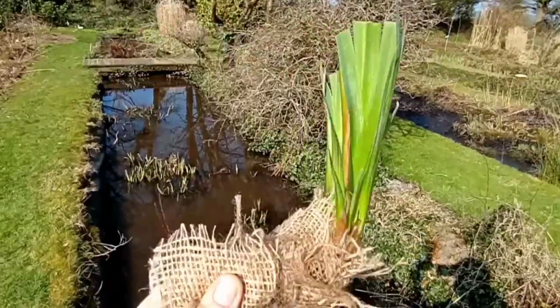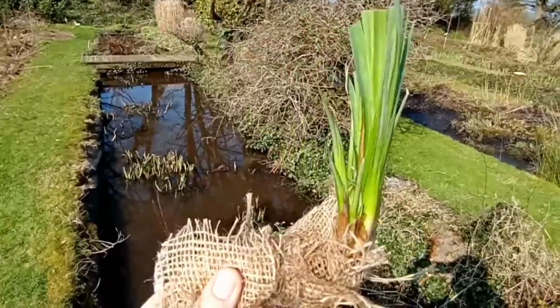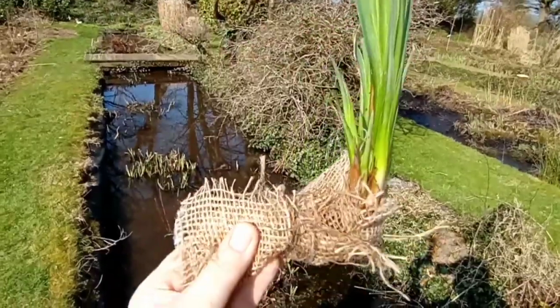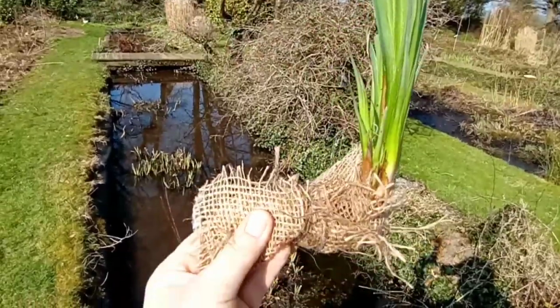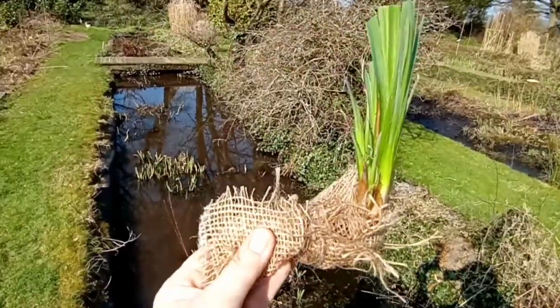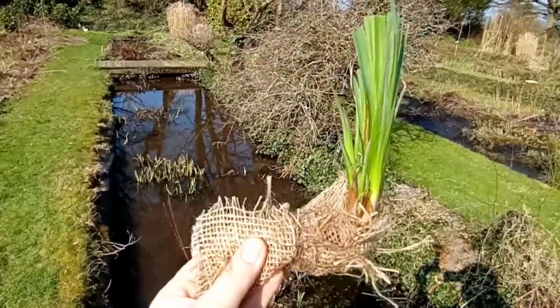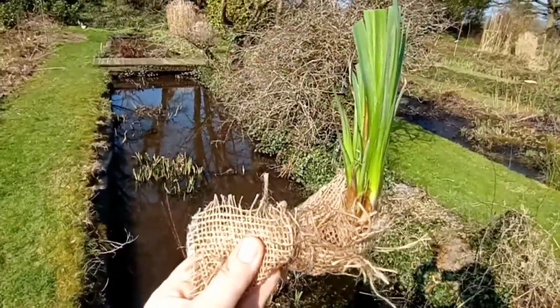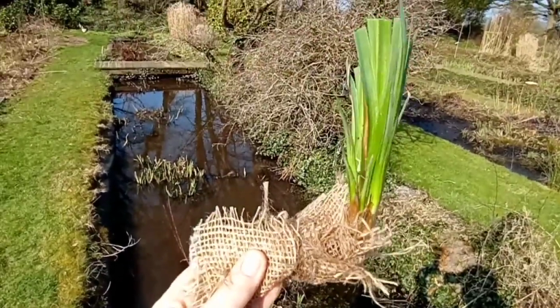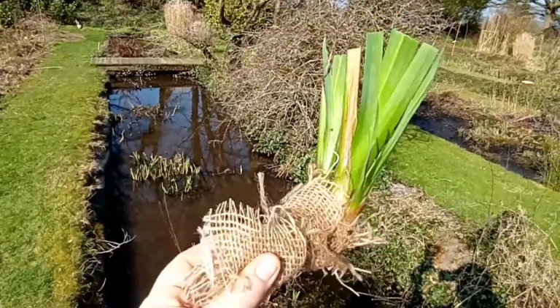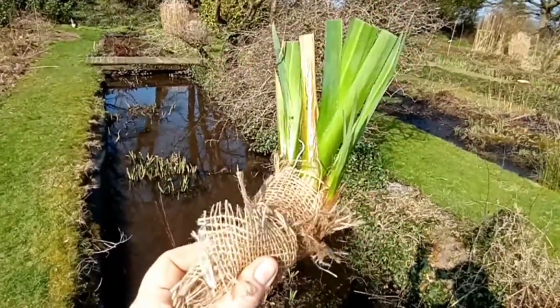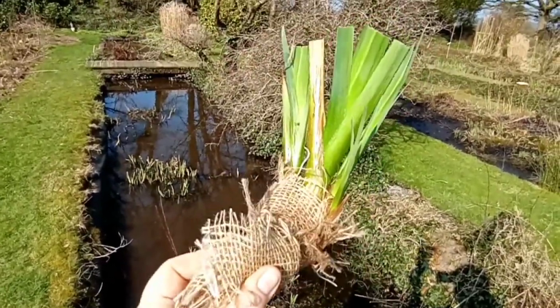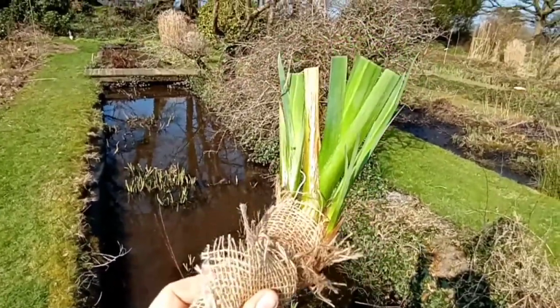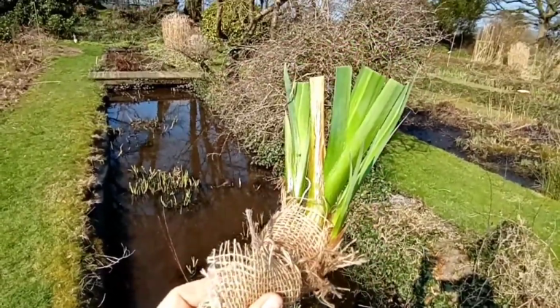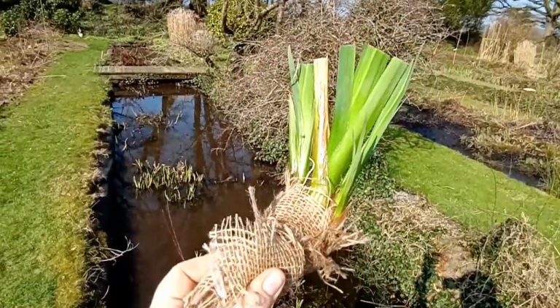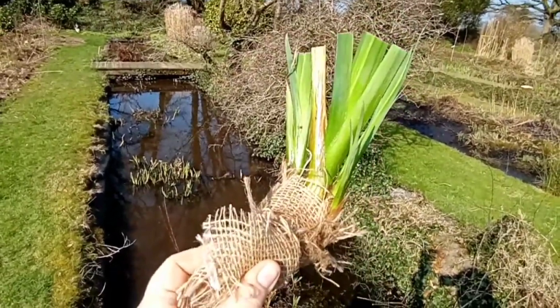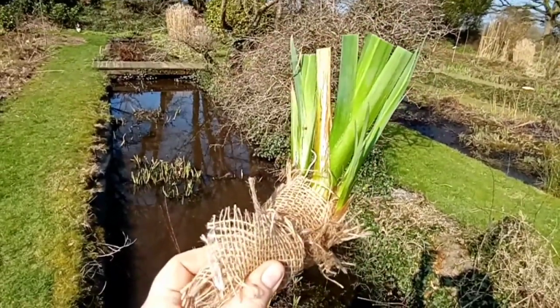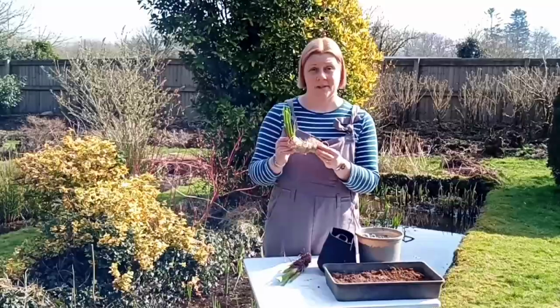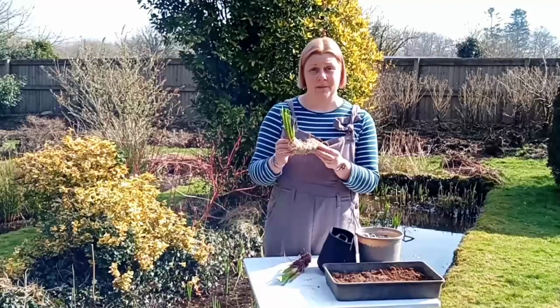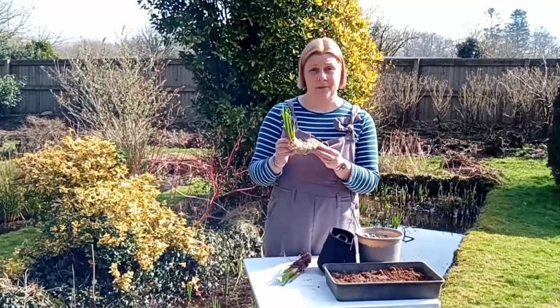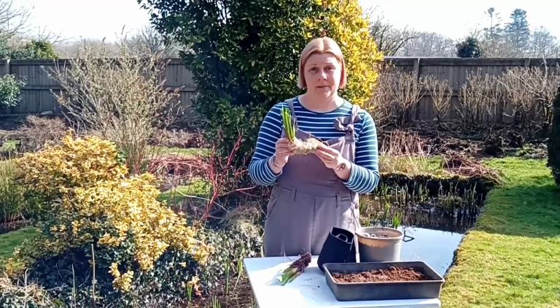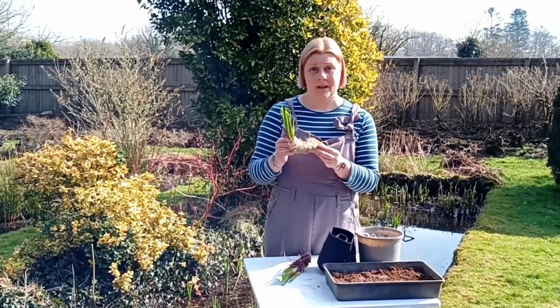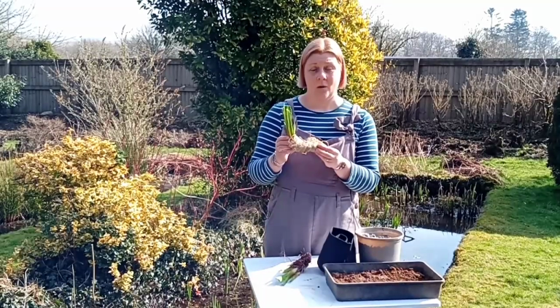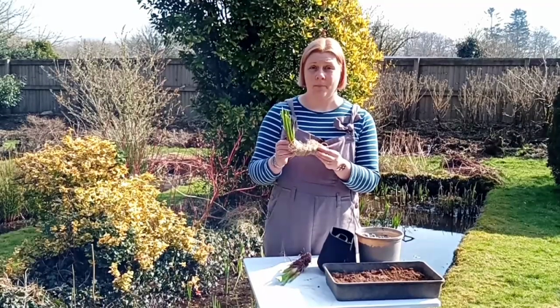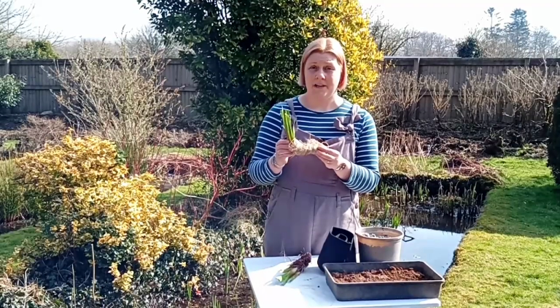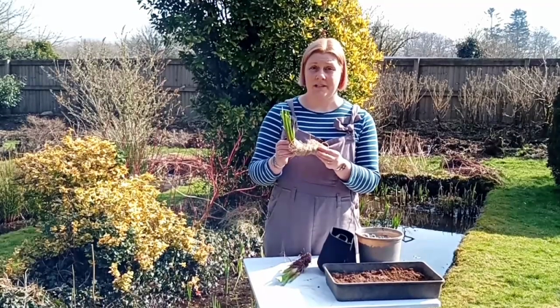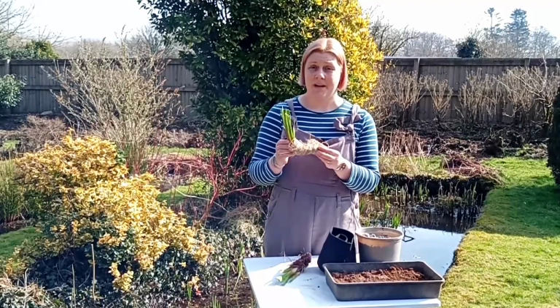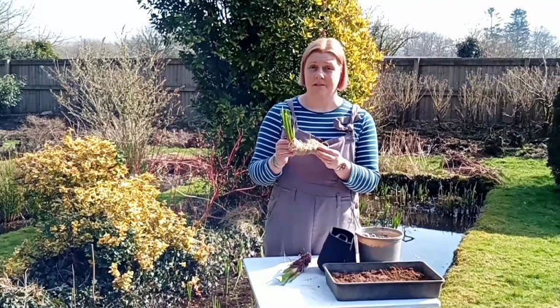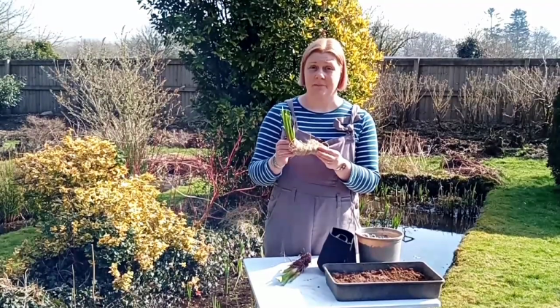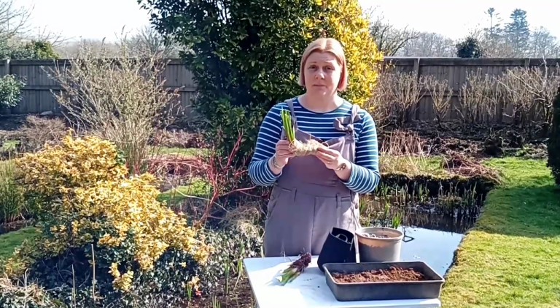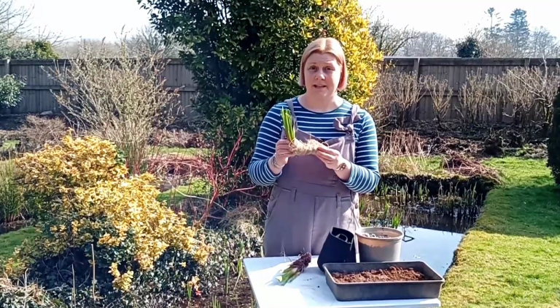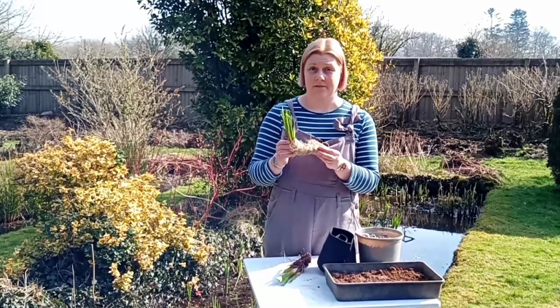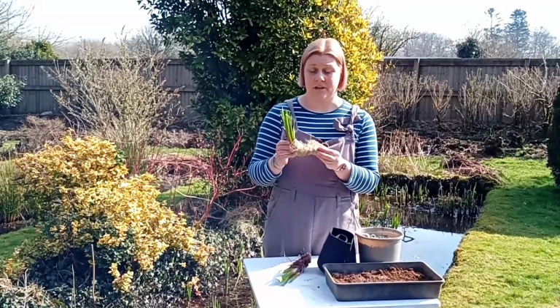Our plants will arrive wrapped in damp hessian like this. You just simply unwrap them. All our packaging is biodegradable and plastic free.